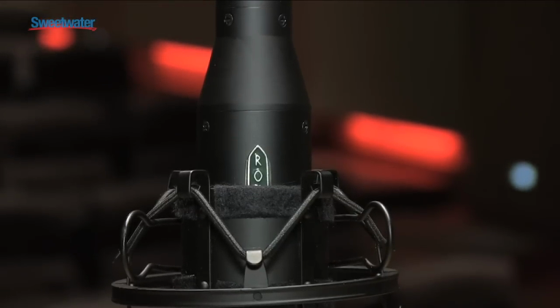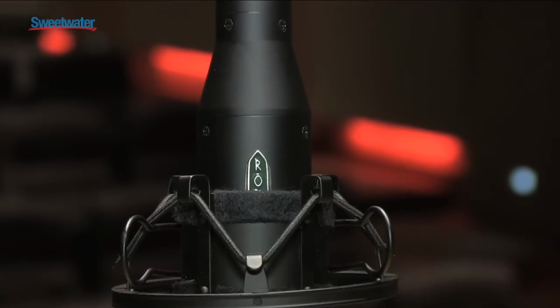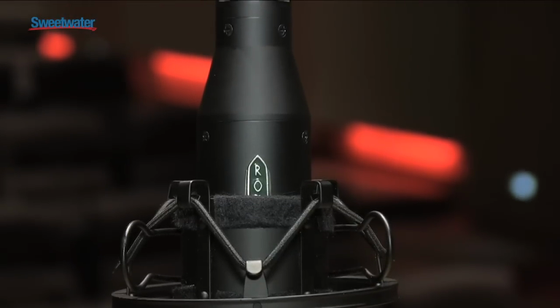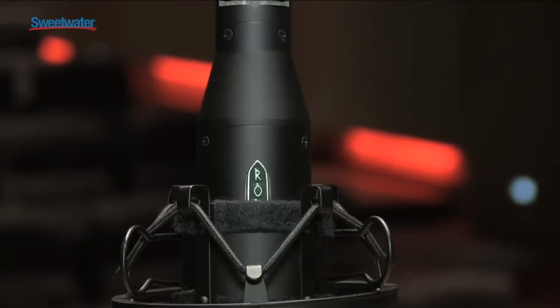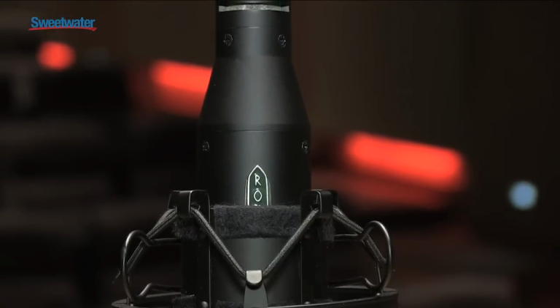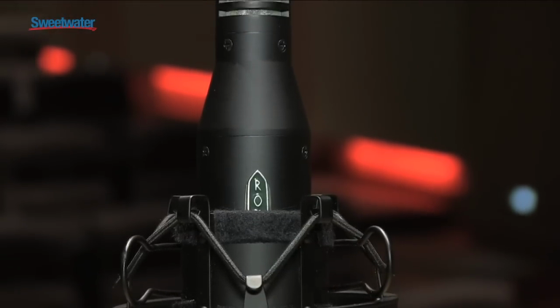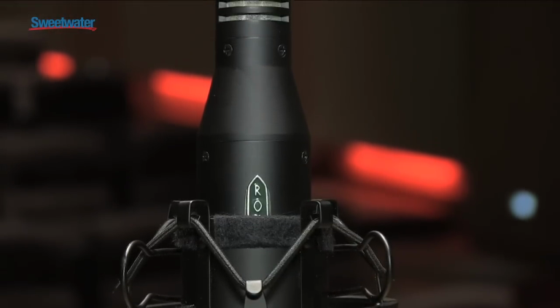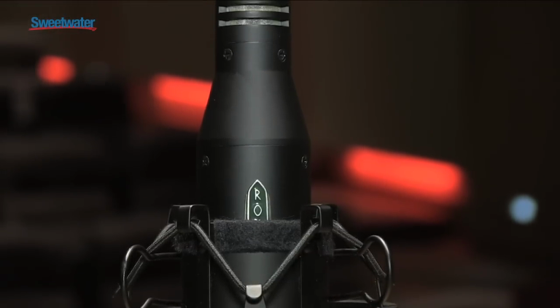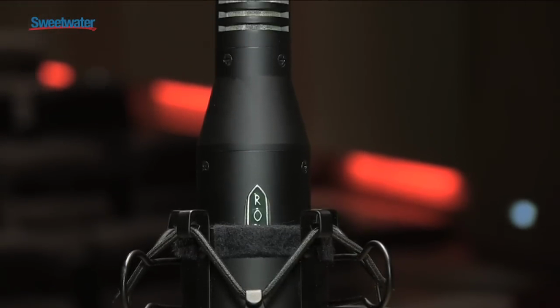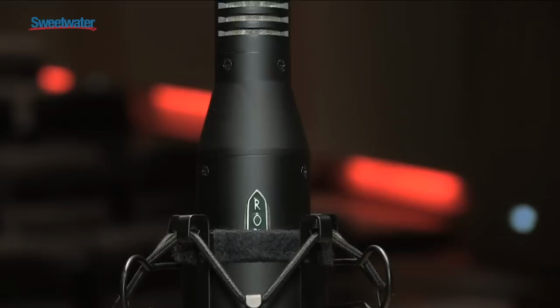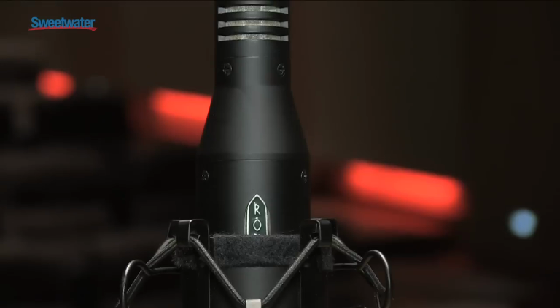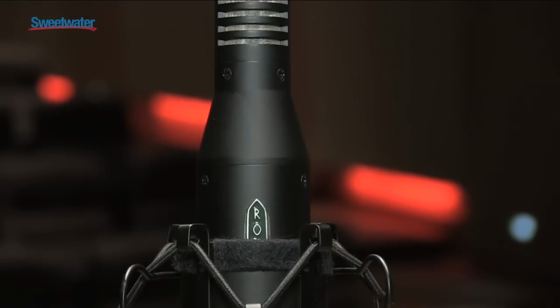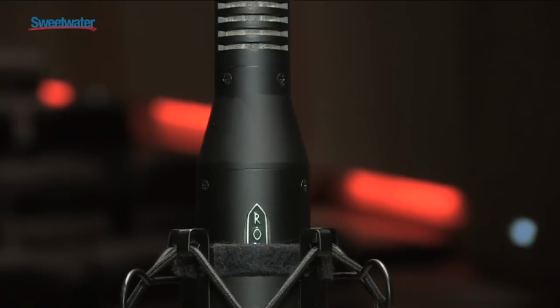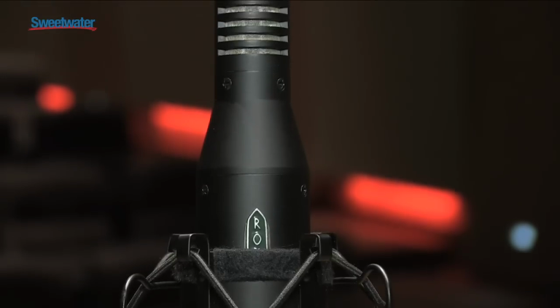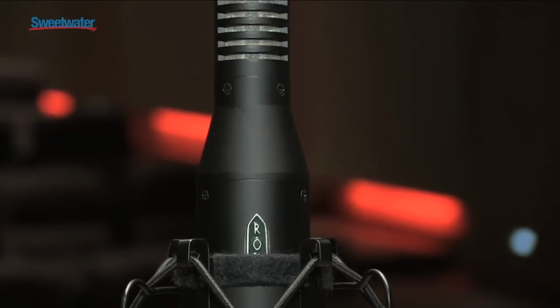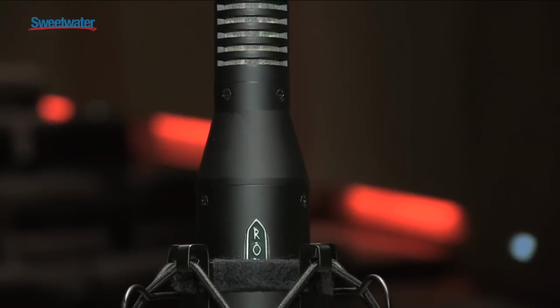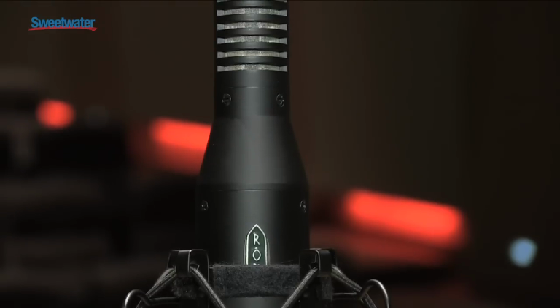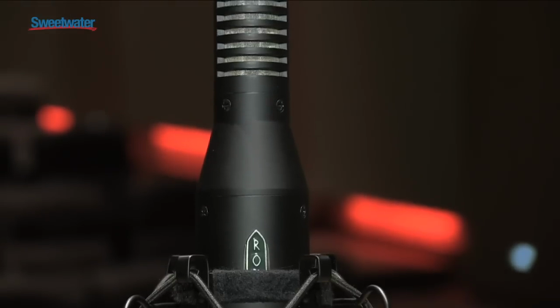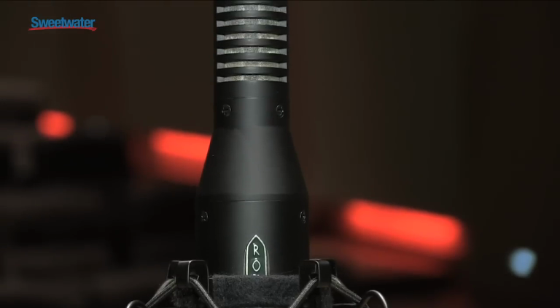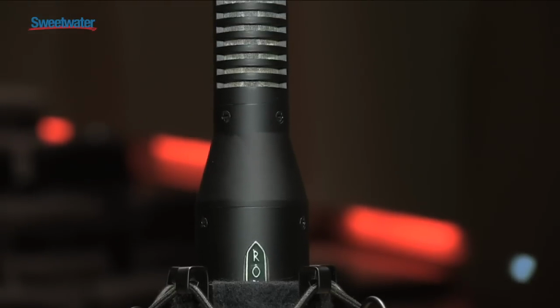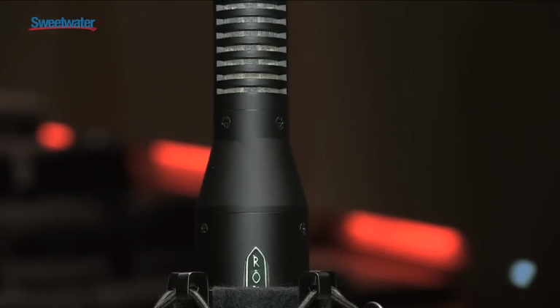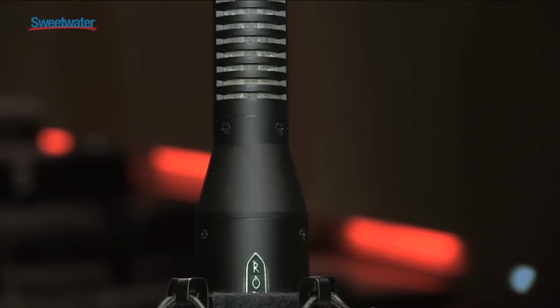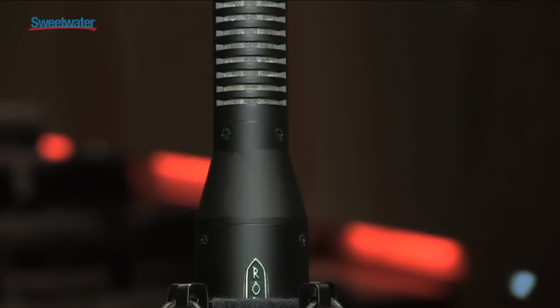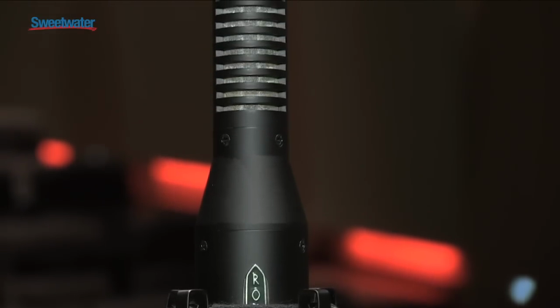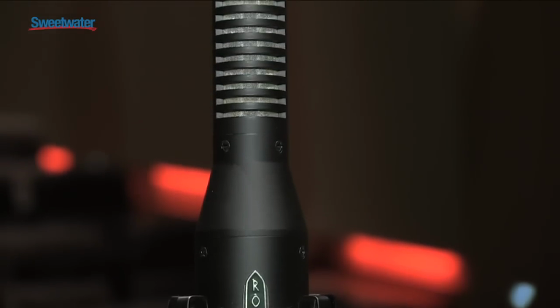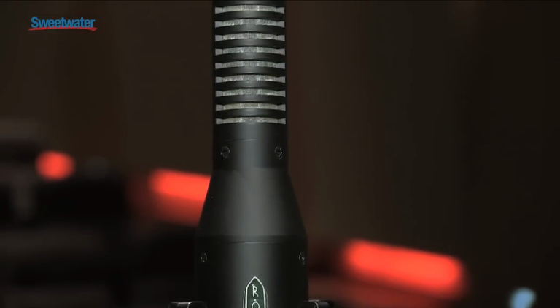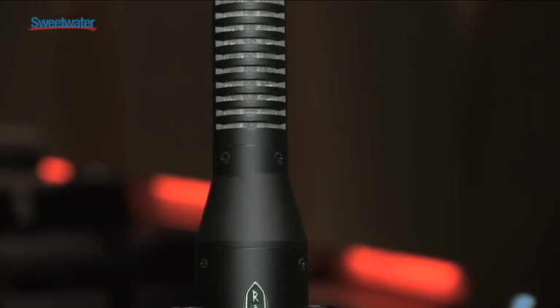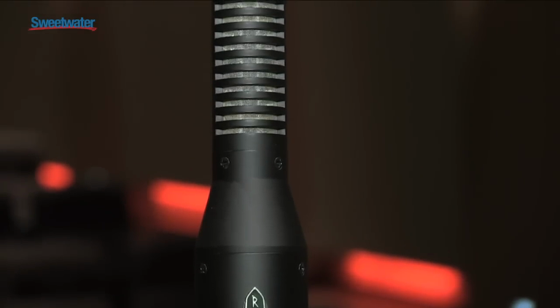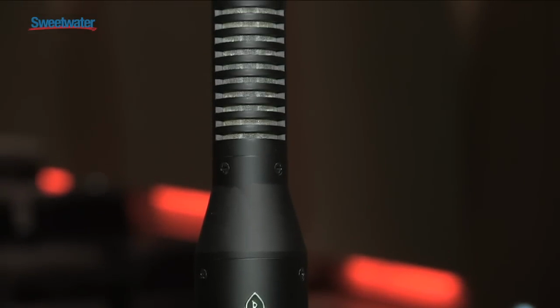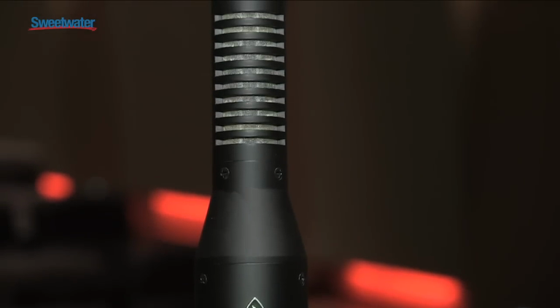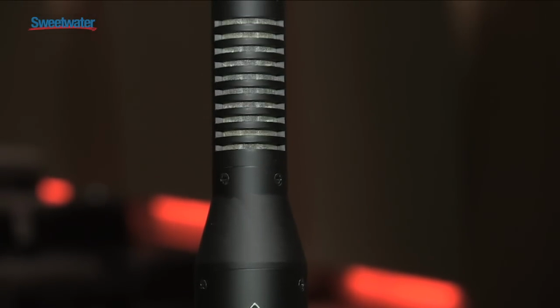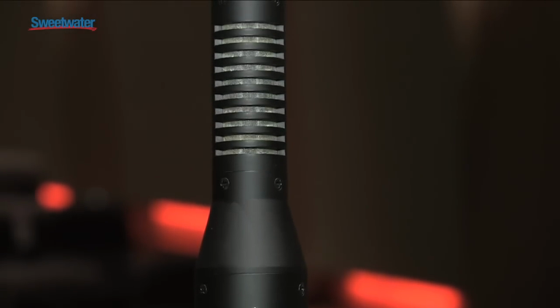People have purchased the microphones, and lately that response has been phenomenal, so we've decided to release the mic.